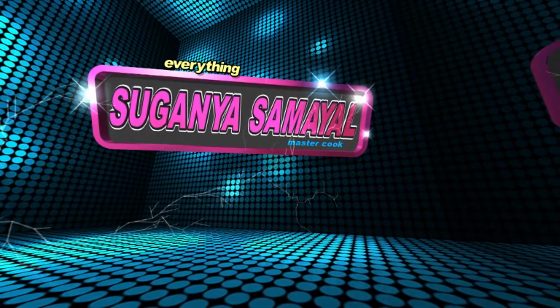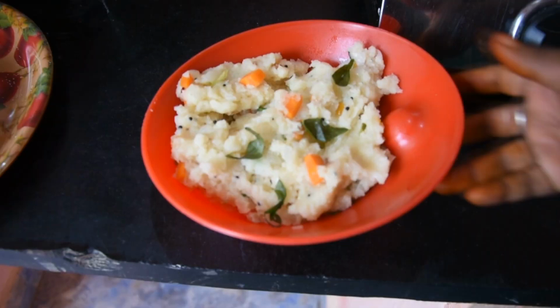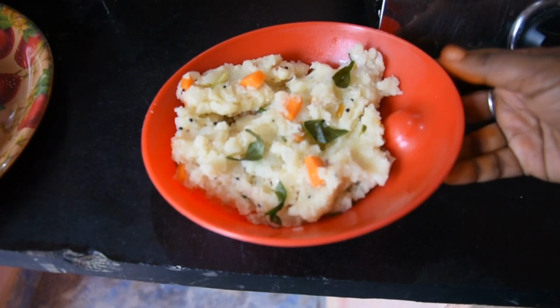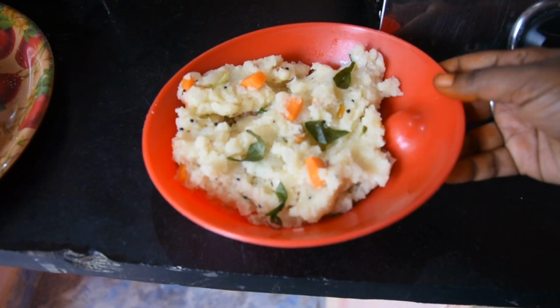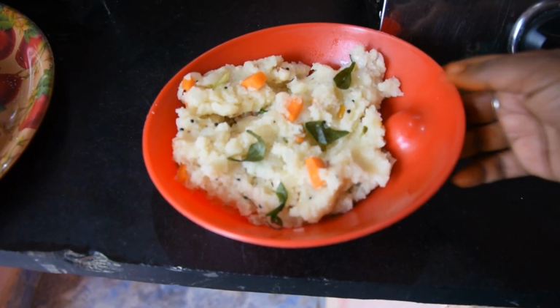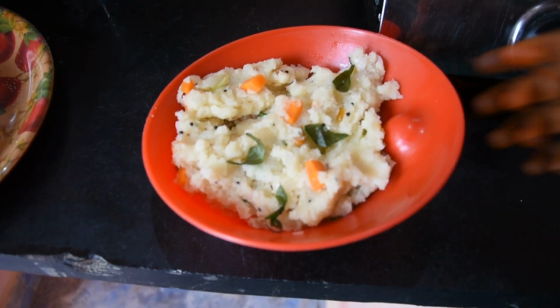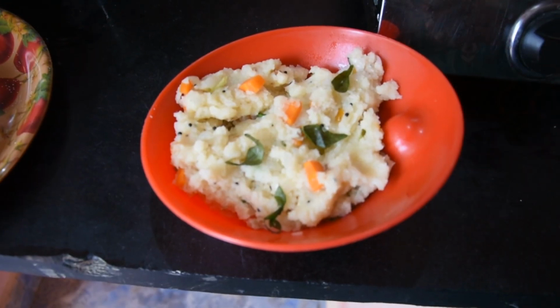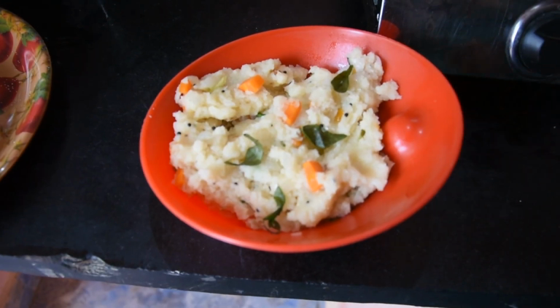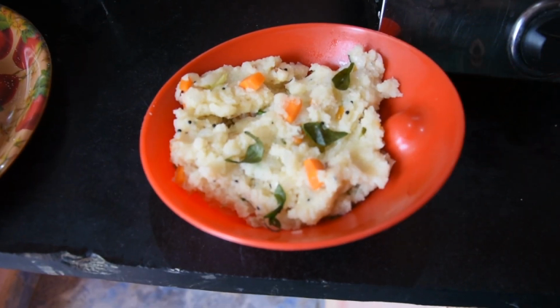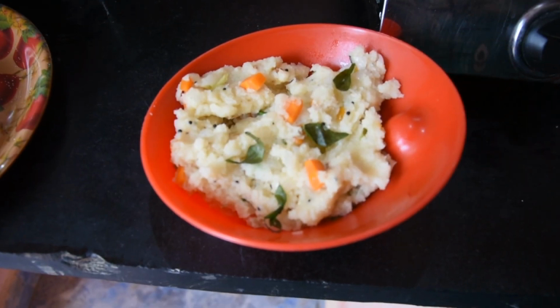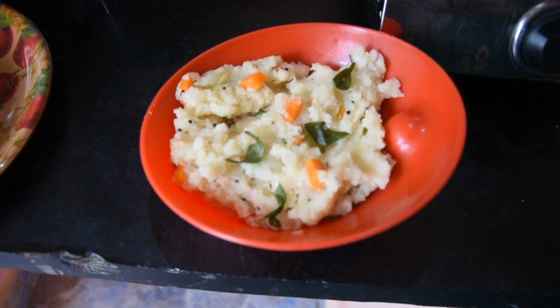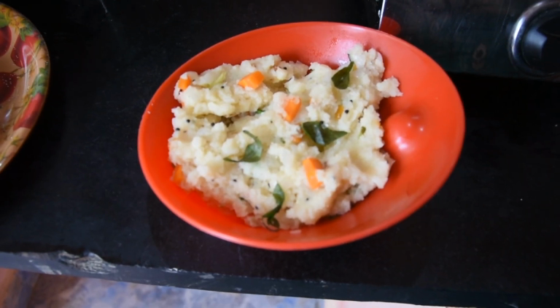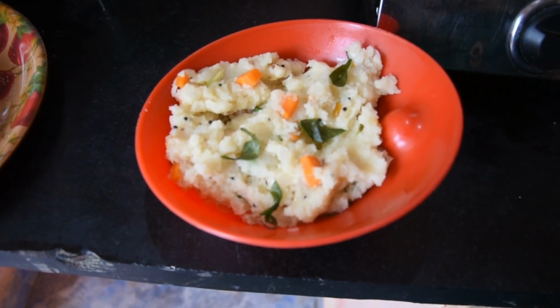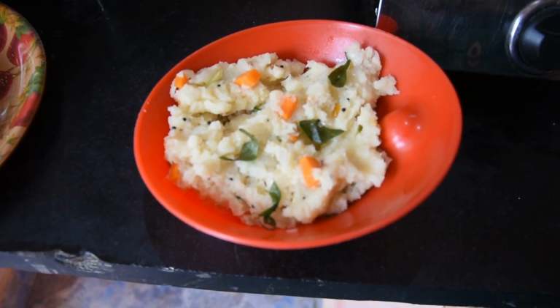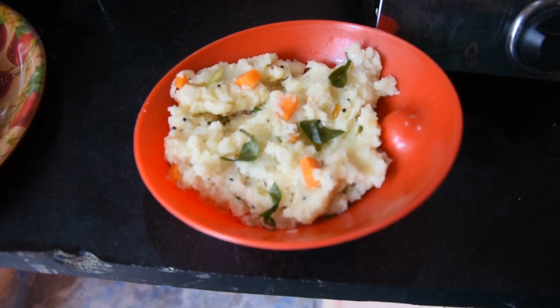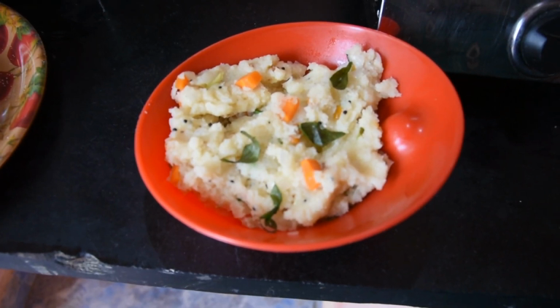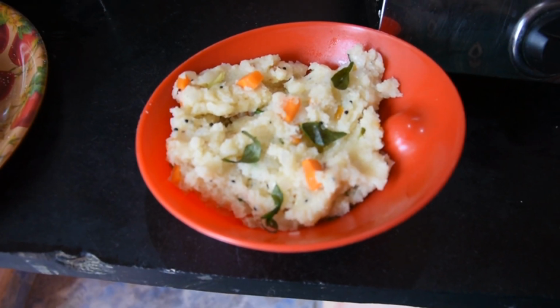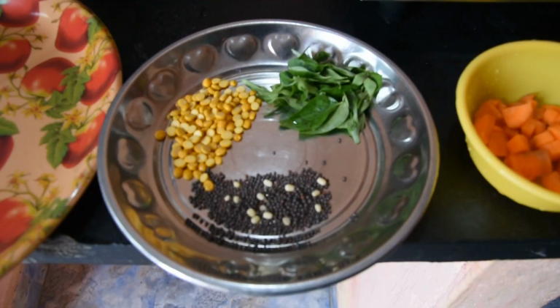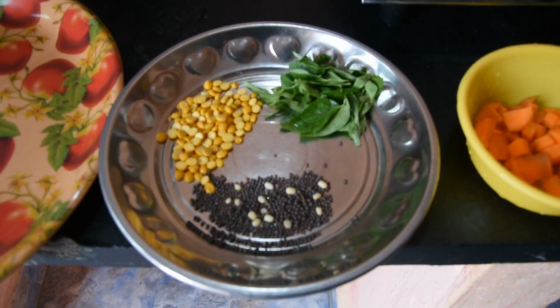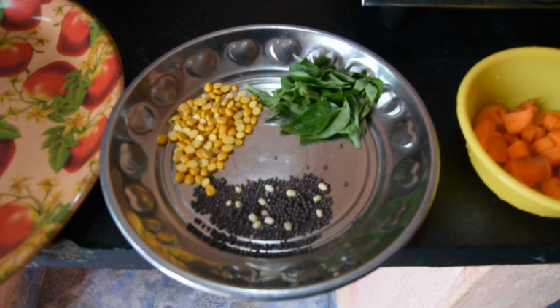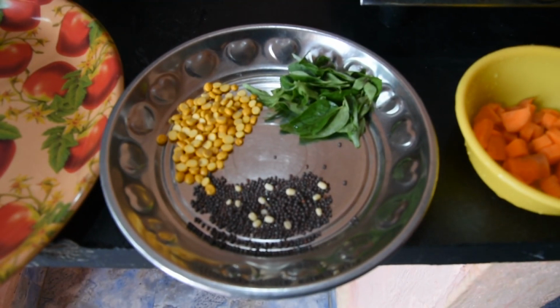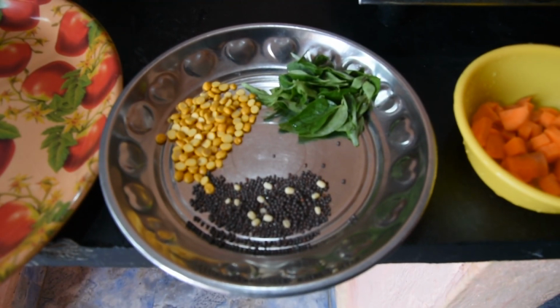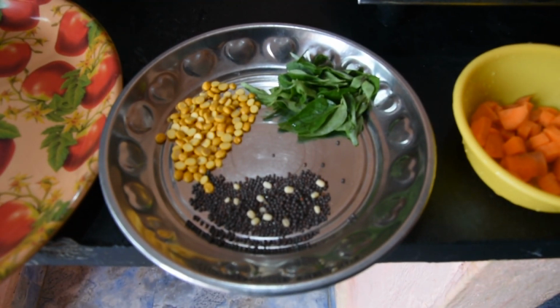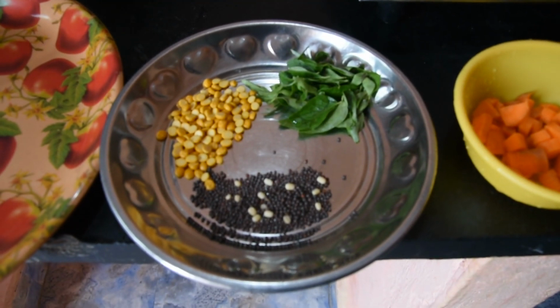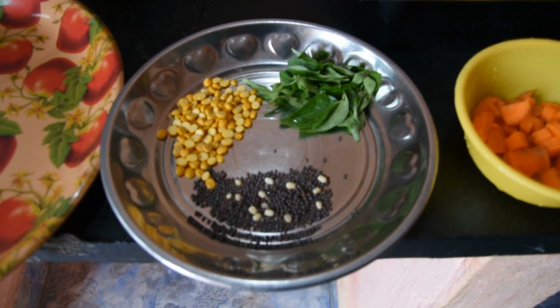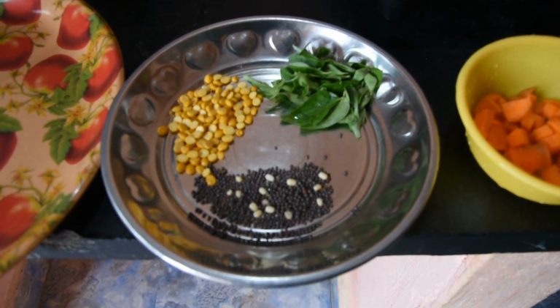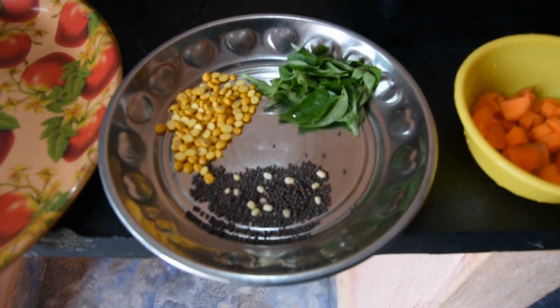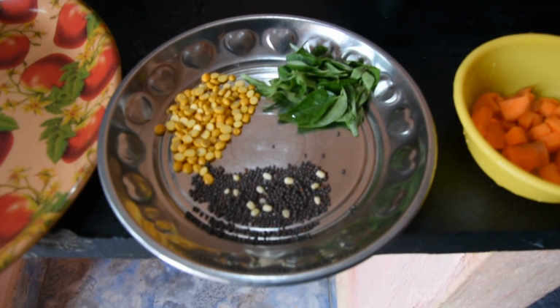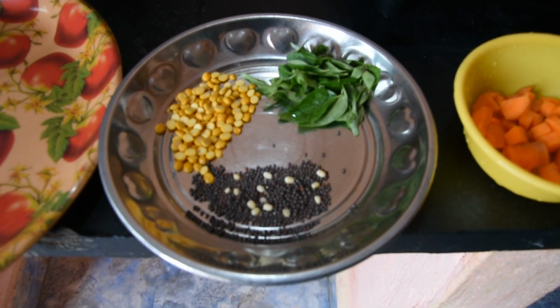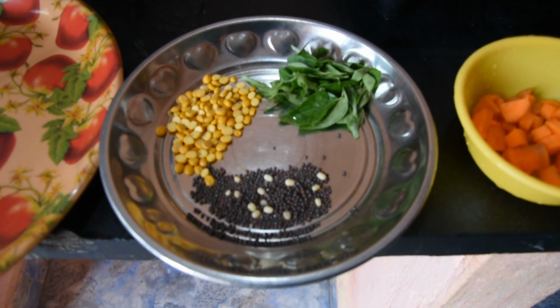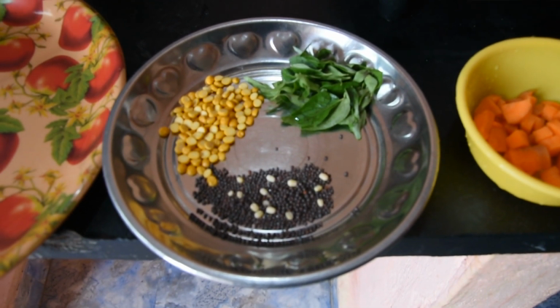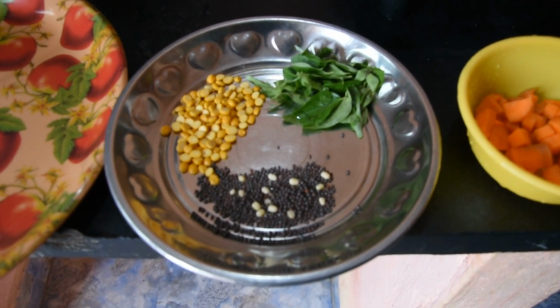Now we are ready to eat rawa. Hi friends, we are going to eat rawa kitchen.